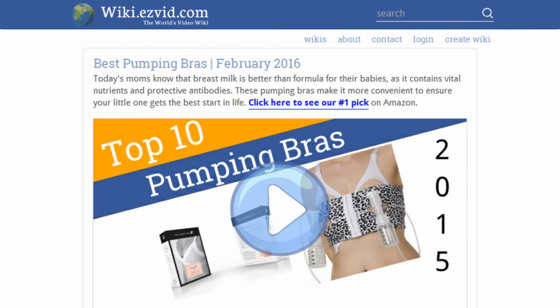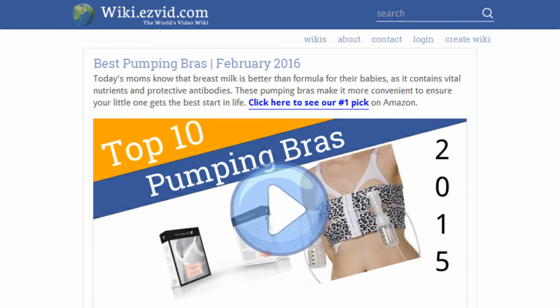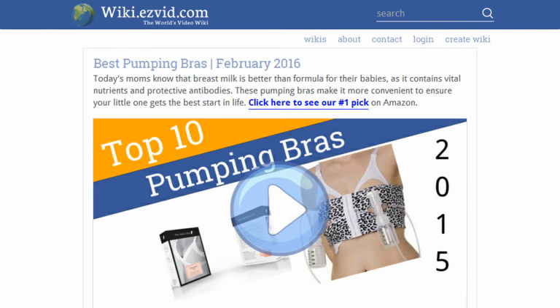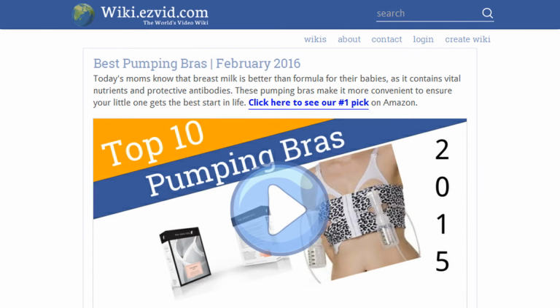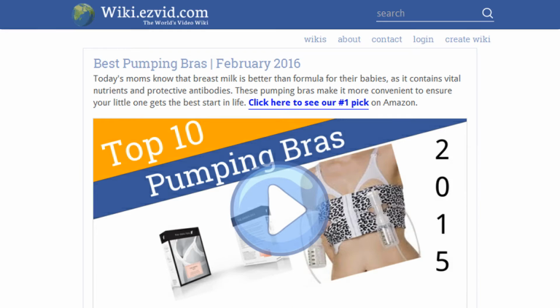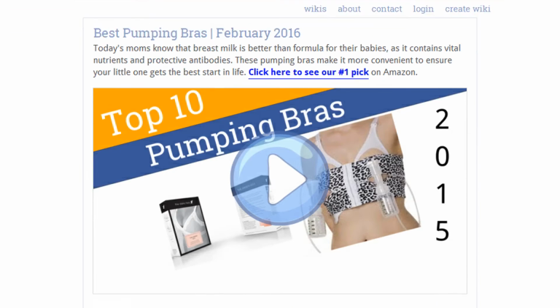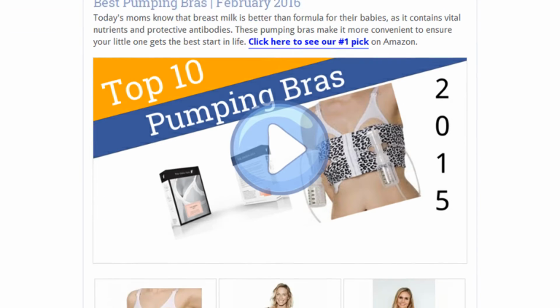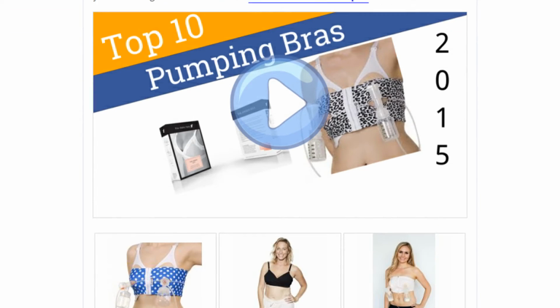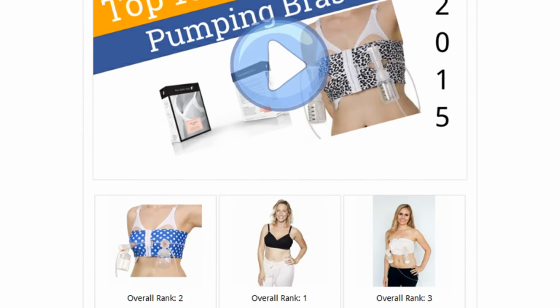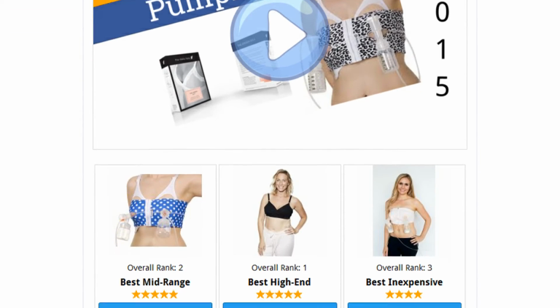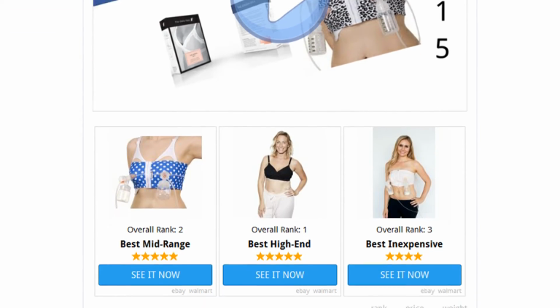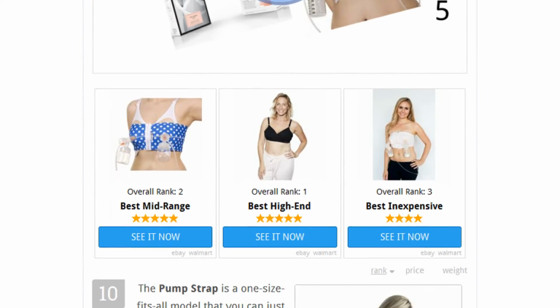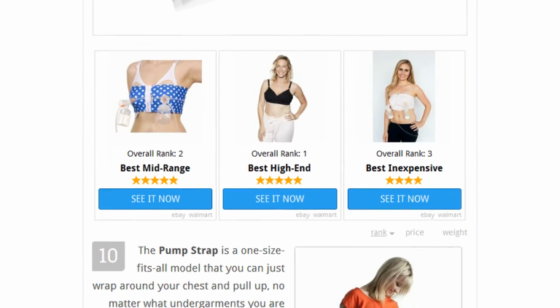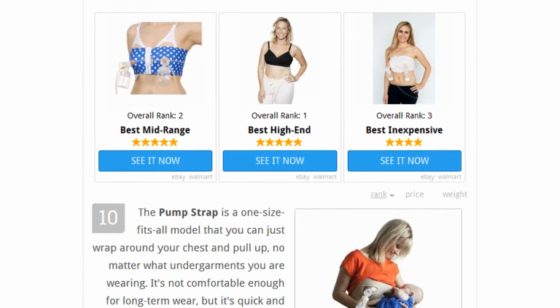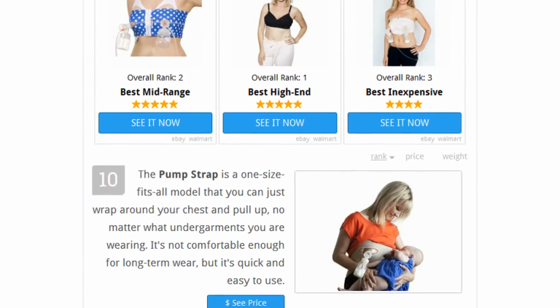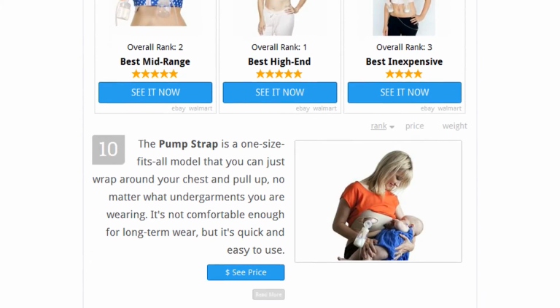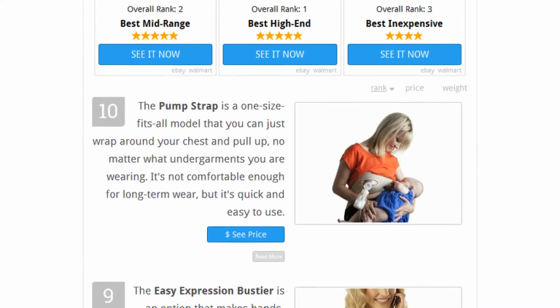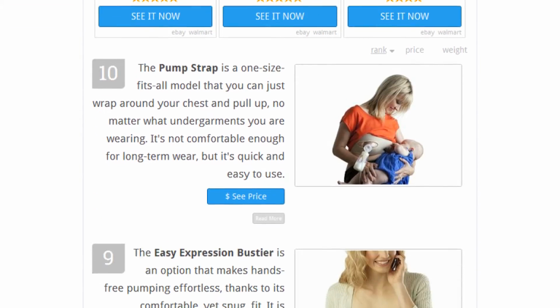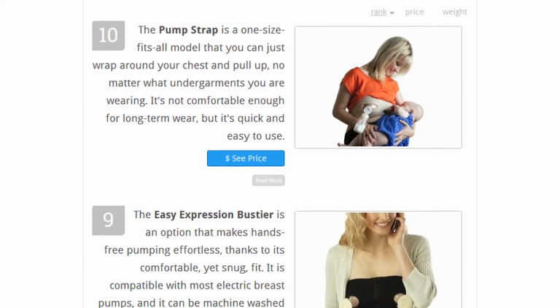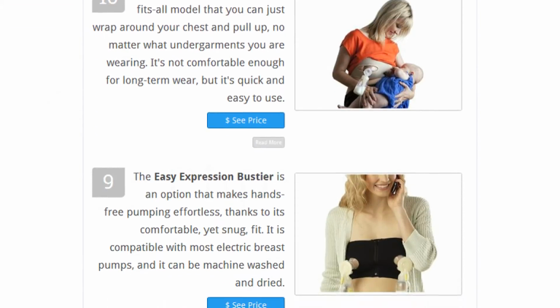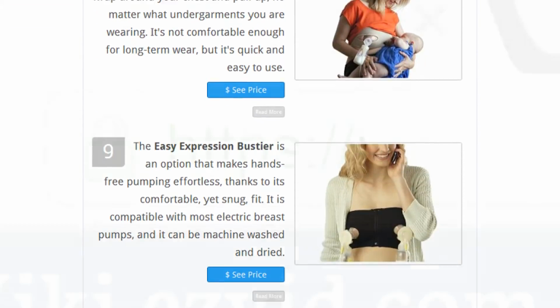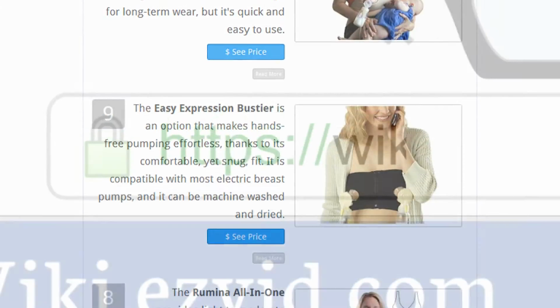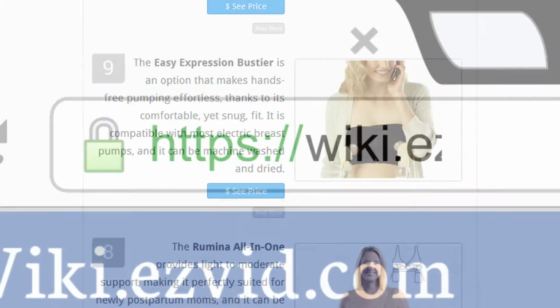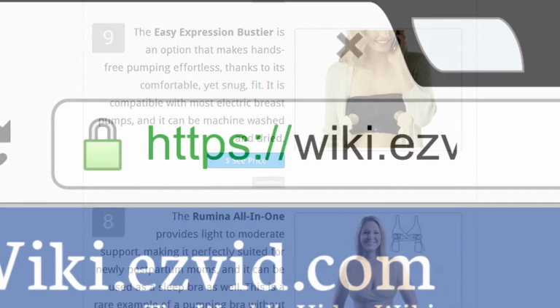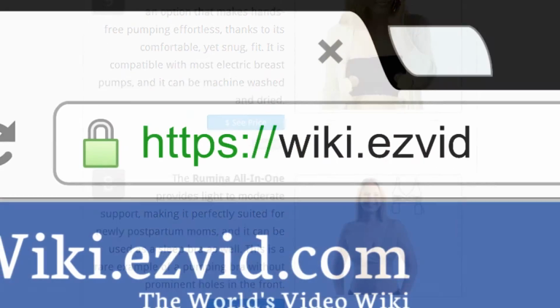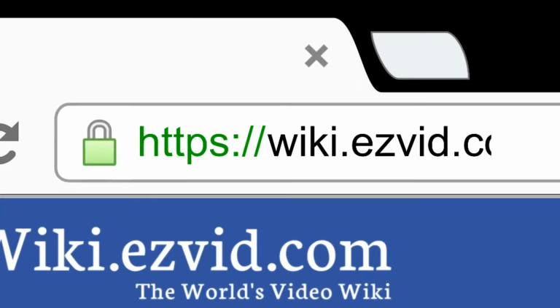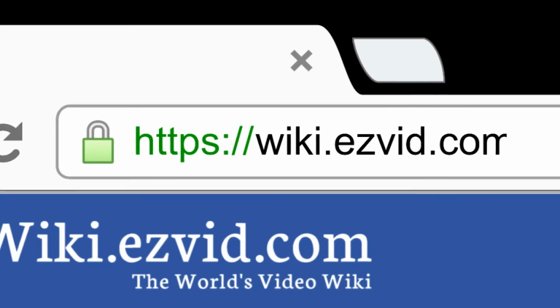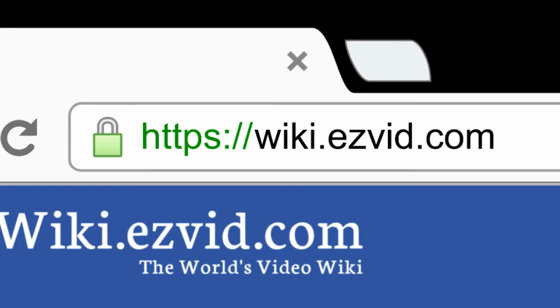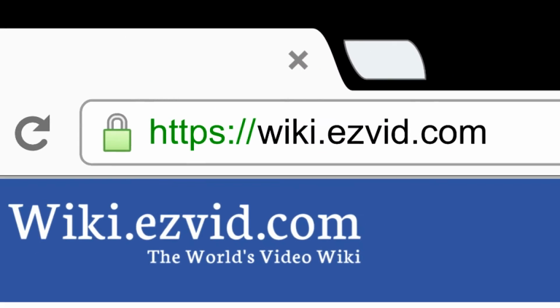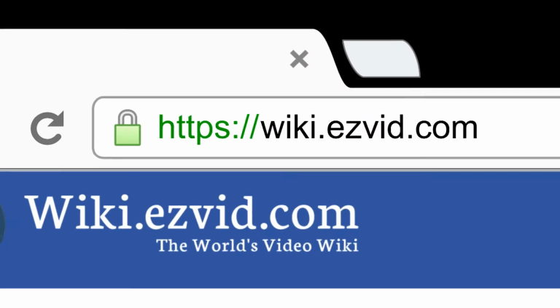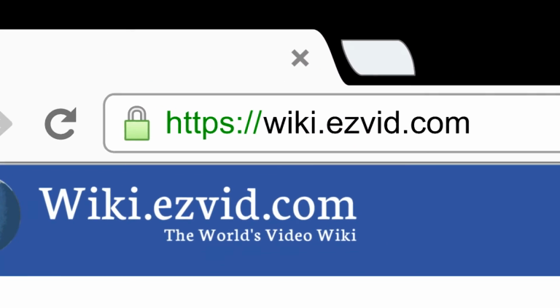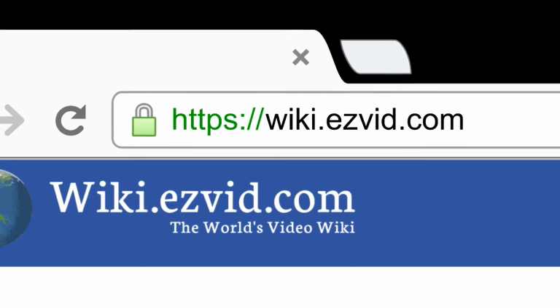To see all this stuff, go to wiki.easyvid.com and search for pumping bras, or click beneath this video.